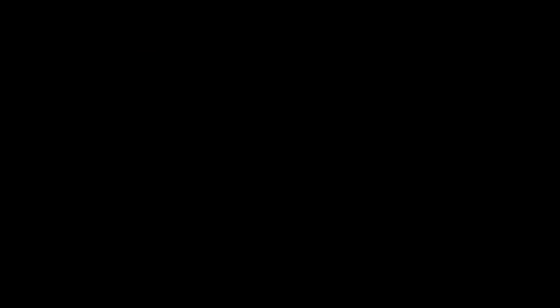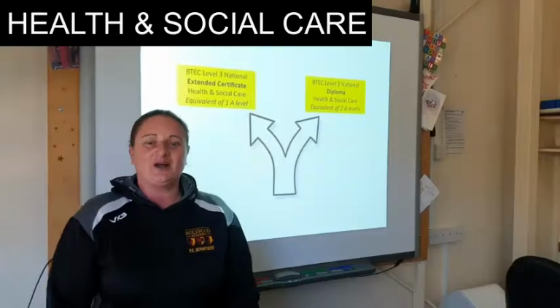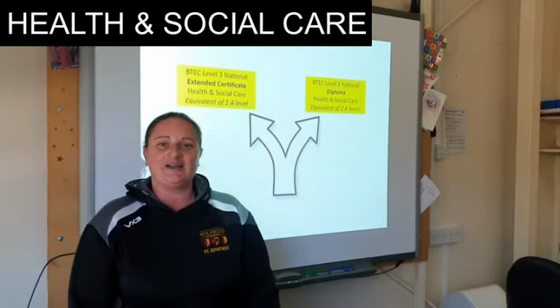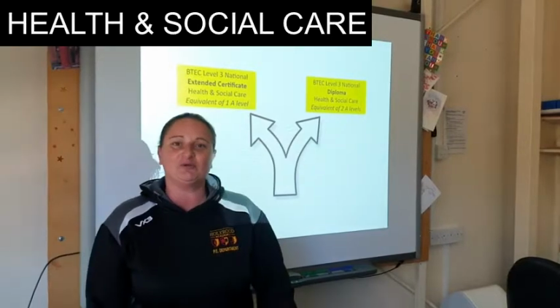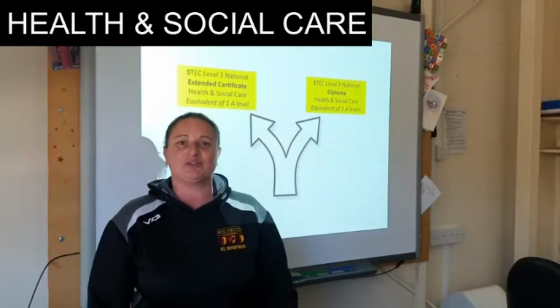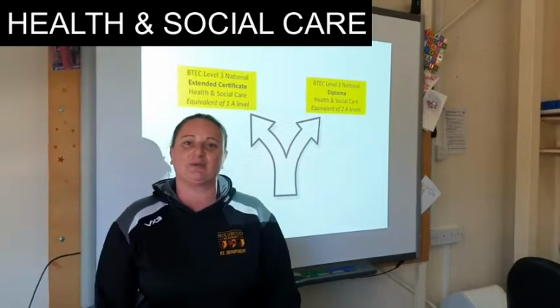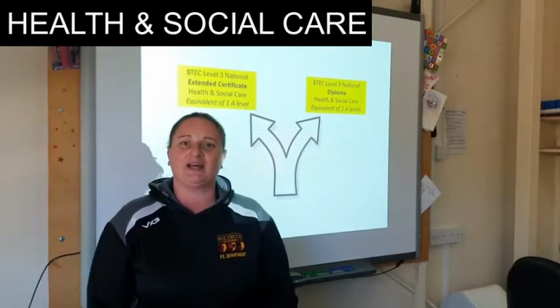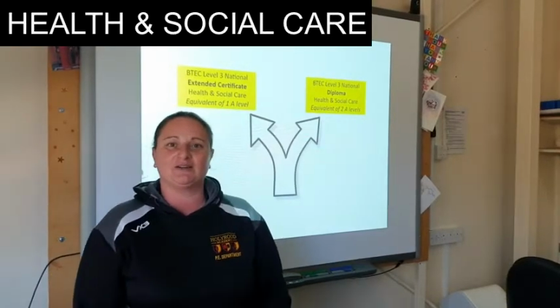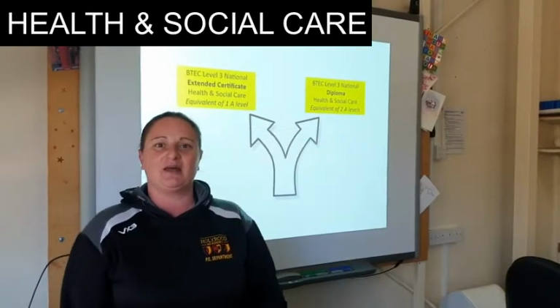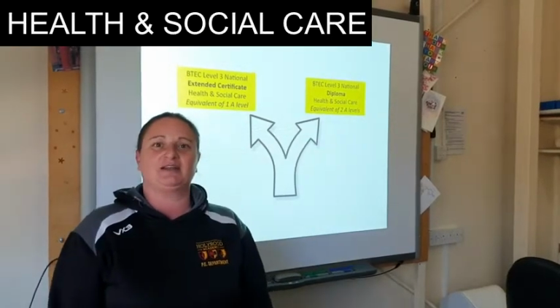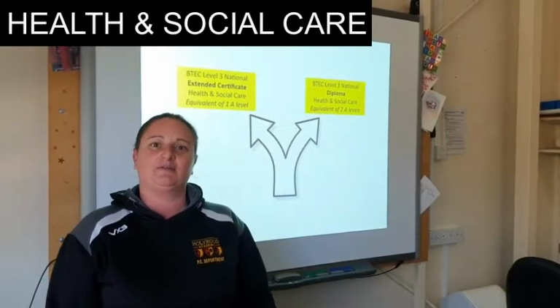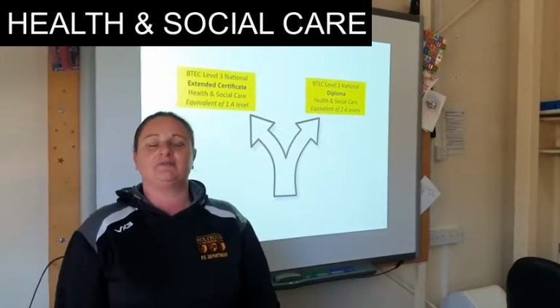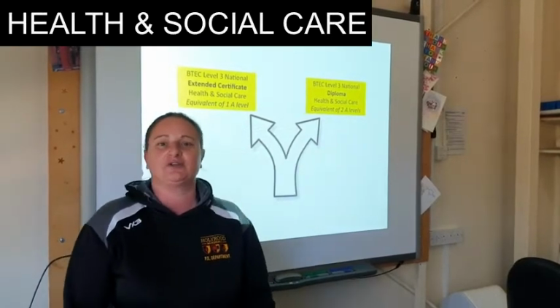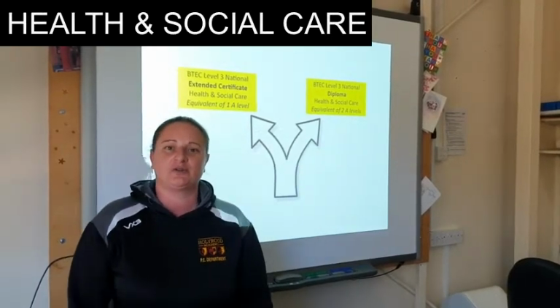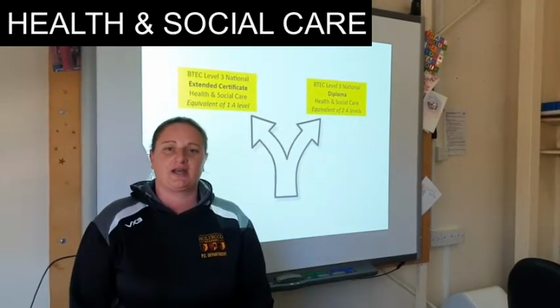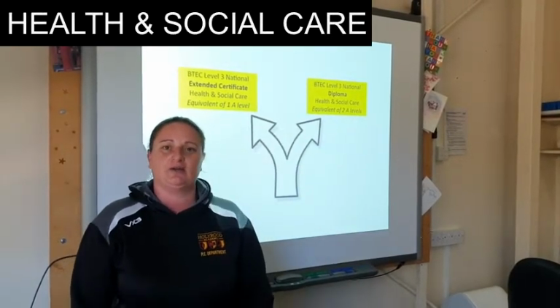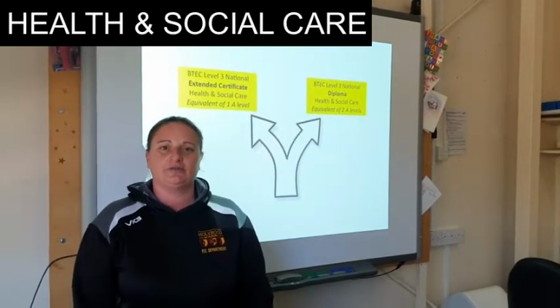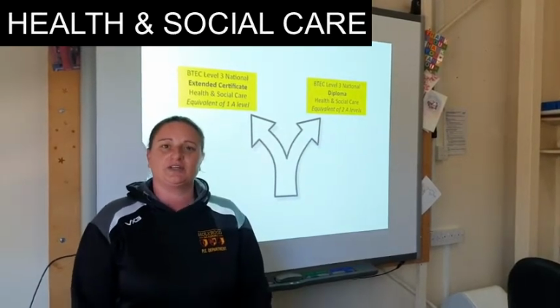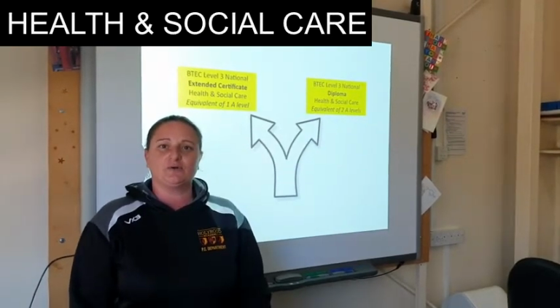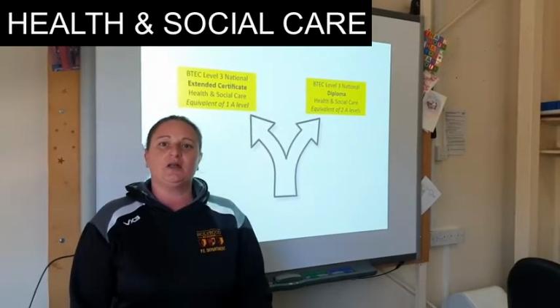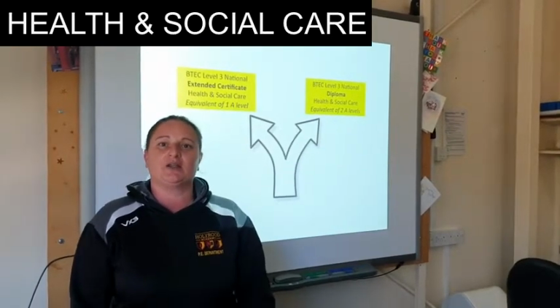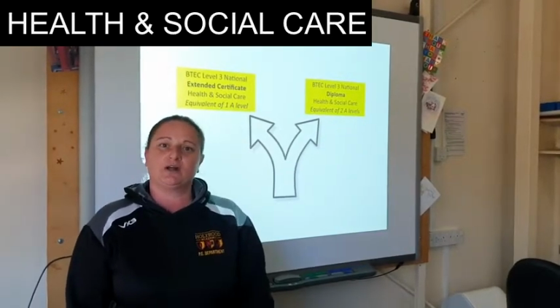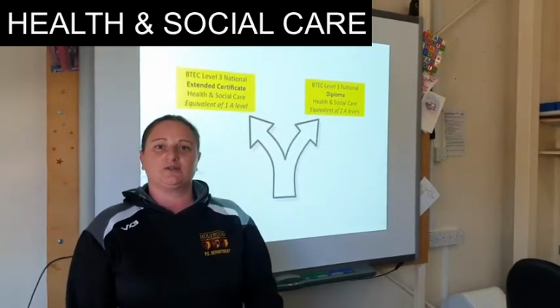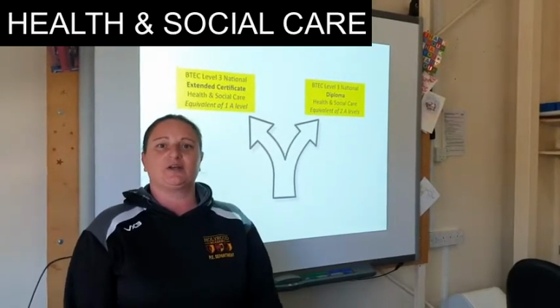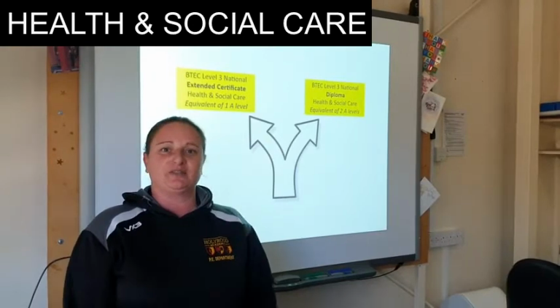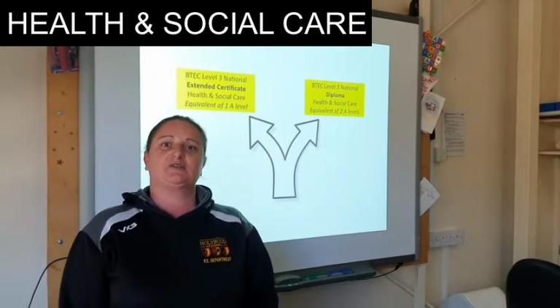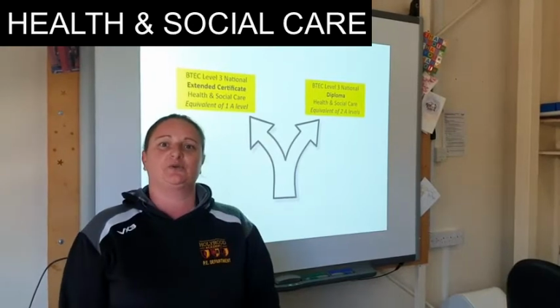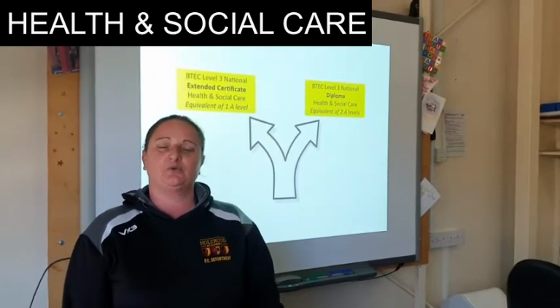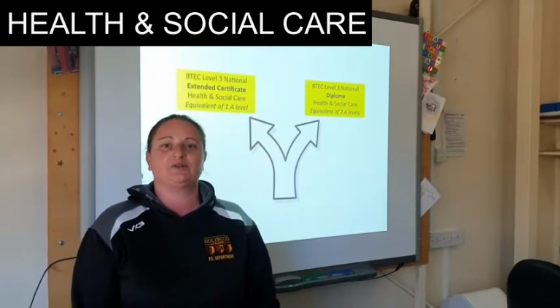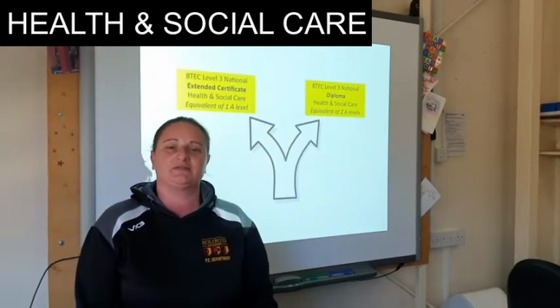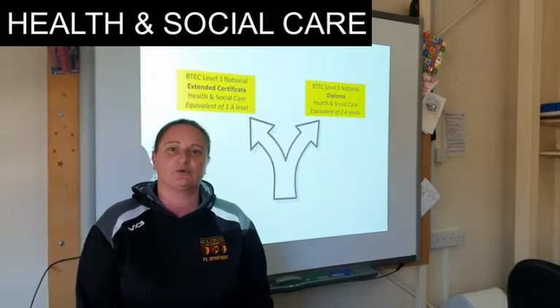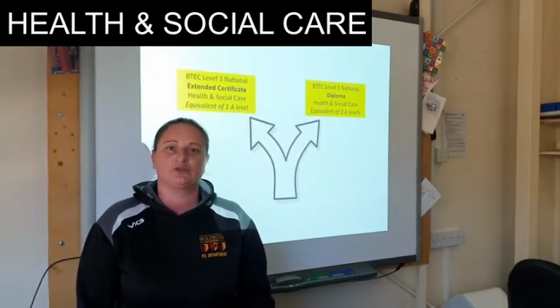Hi, I'm Laura Chapman and I'm Head of Health and Social Care at Hollywood Sixth Form, and I work alongside Mrs. Thorne who also delivers the course too.